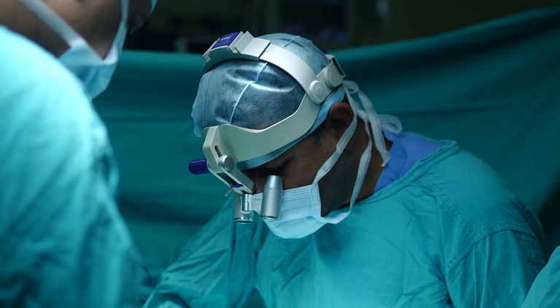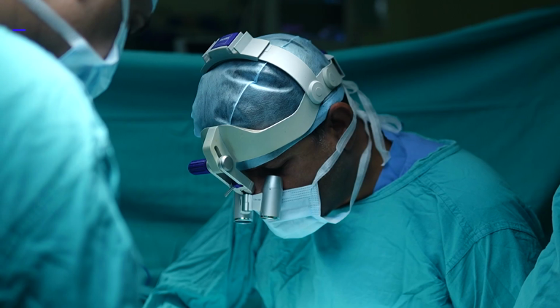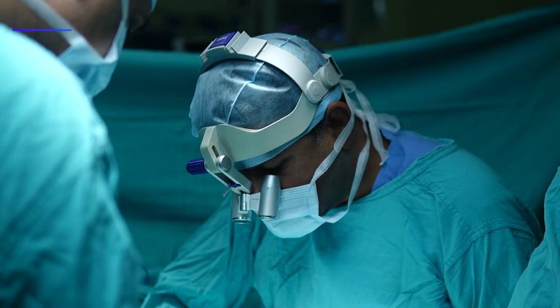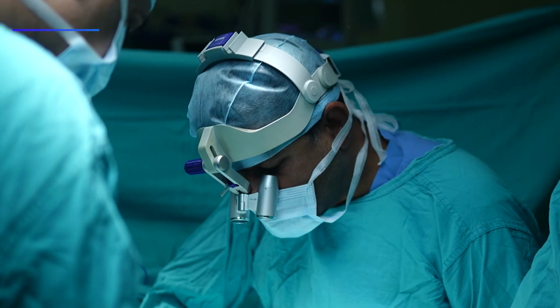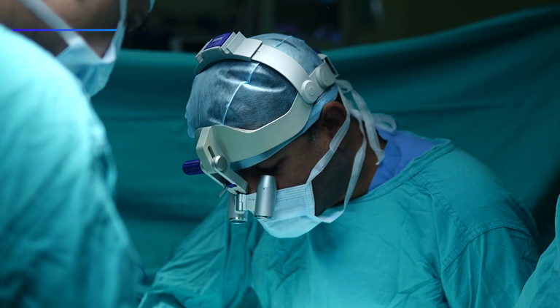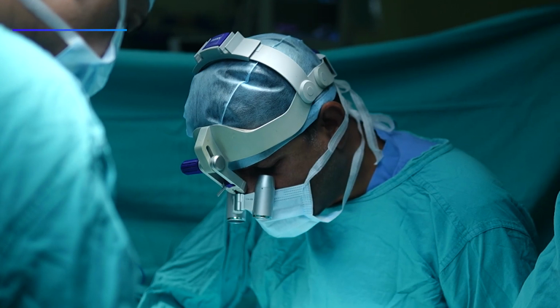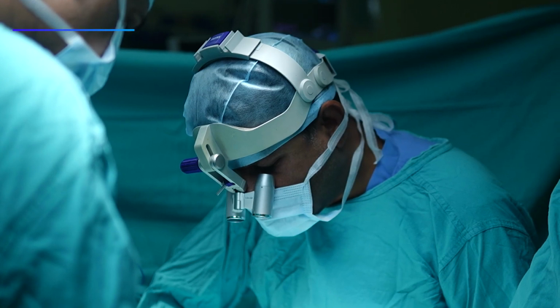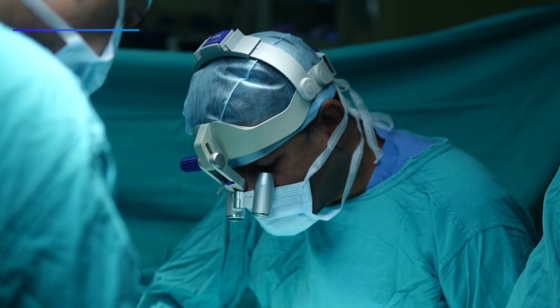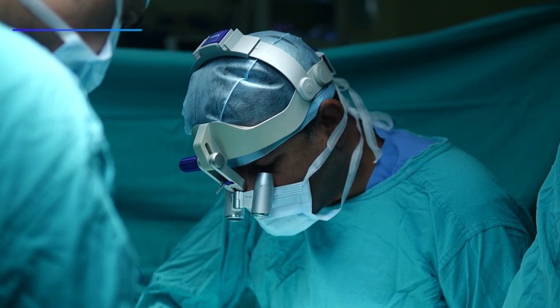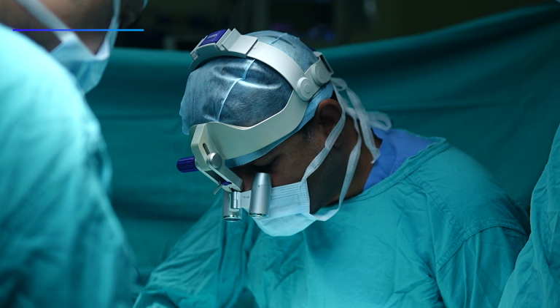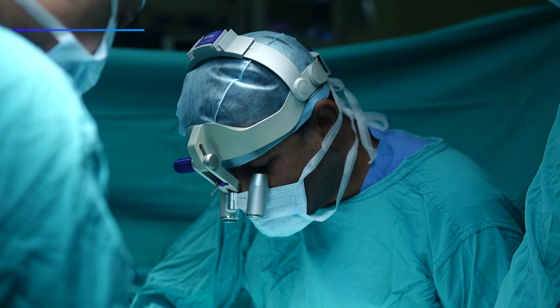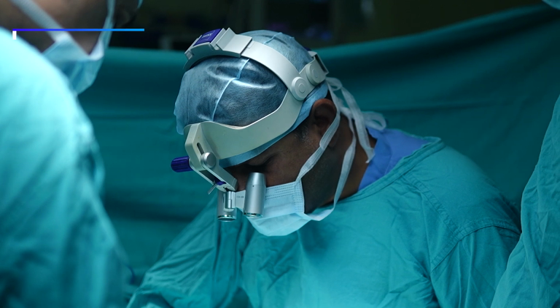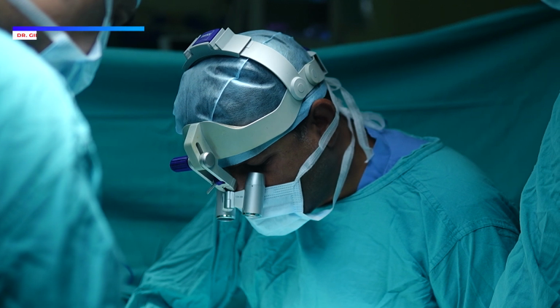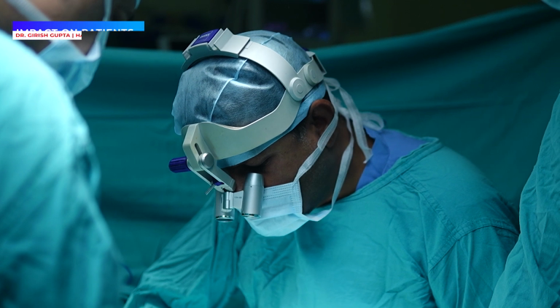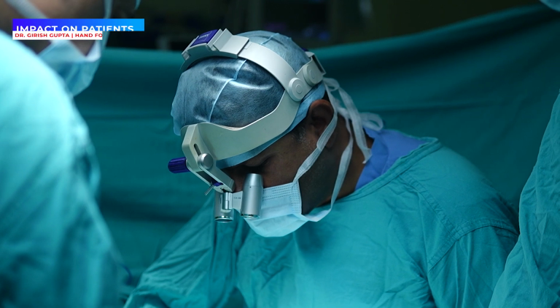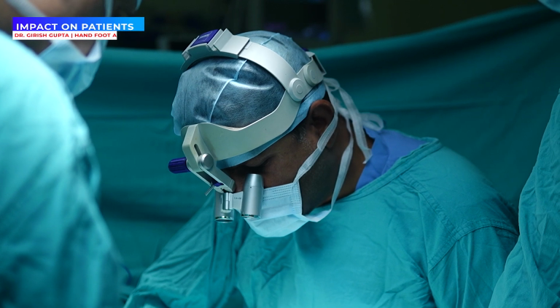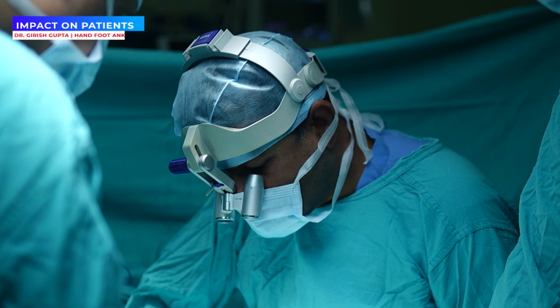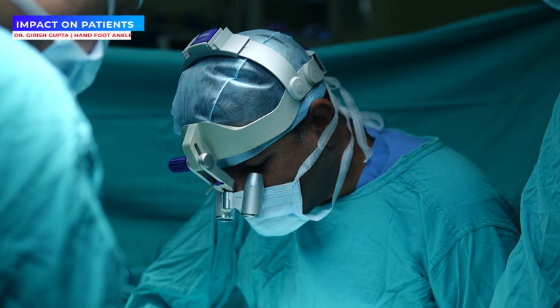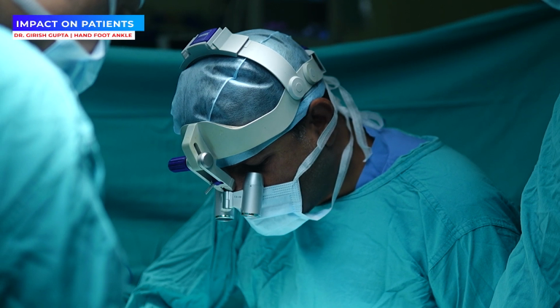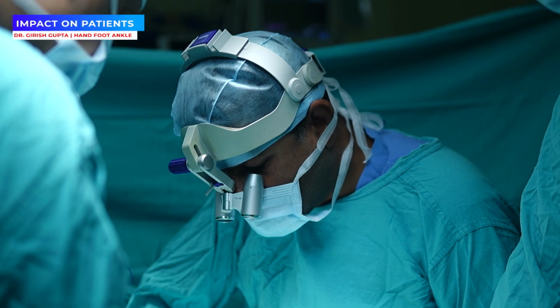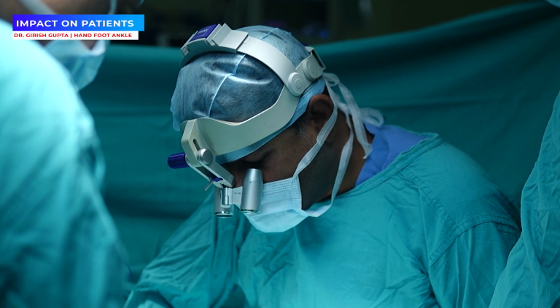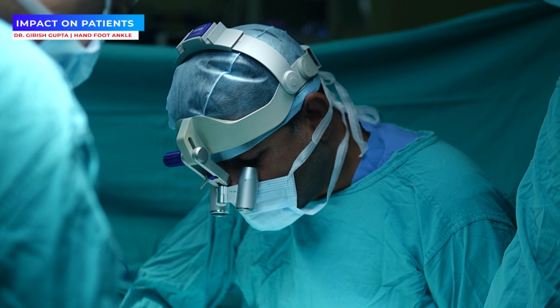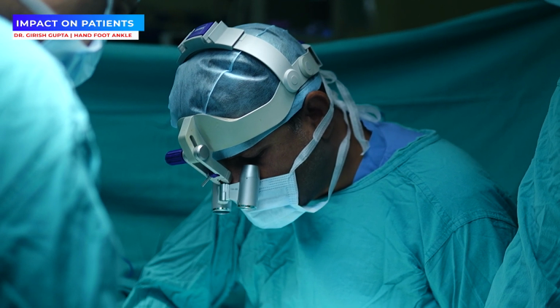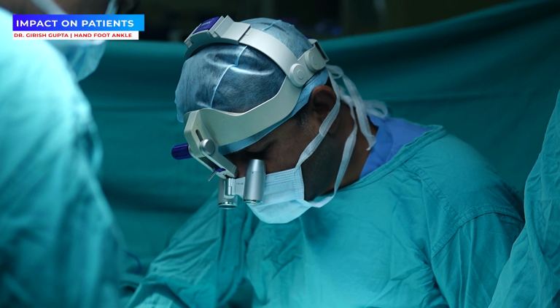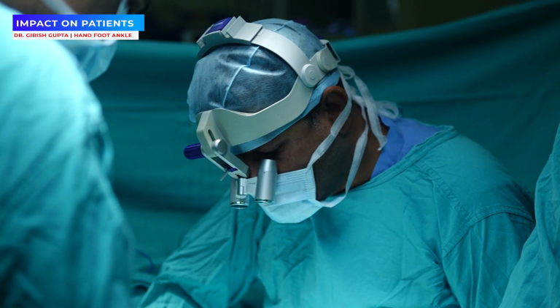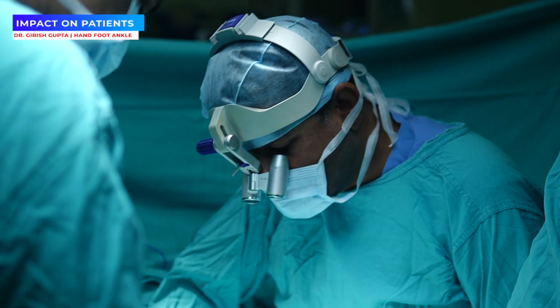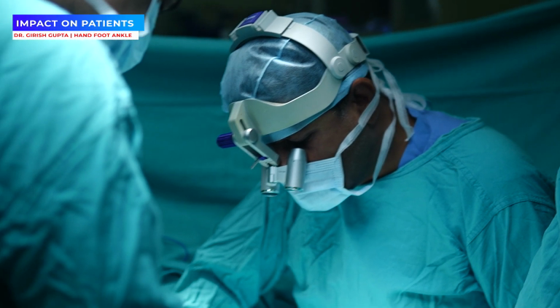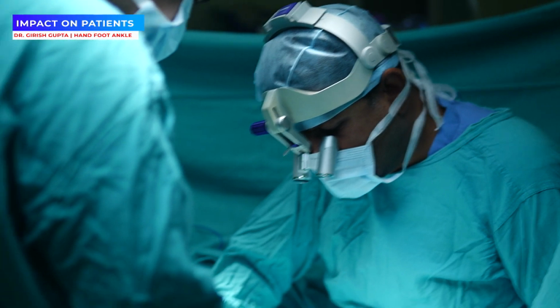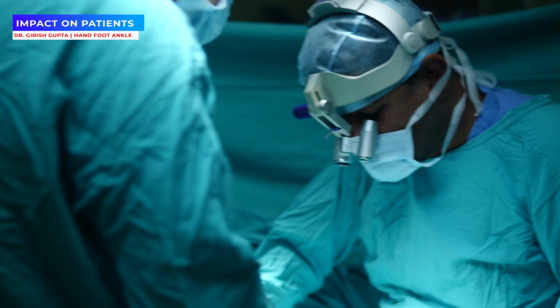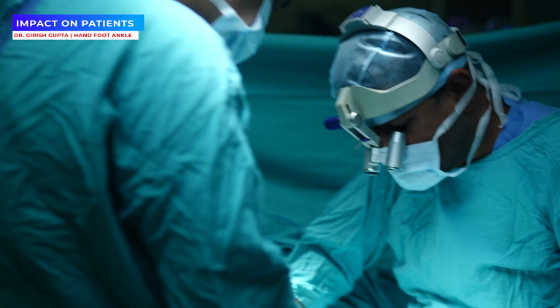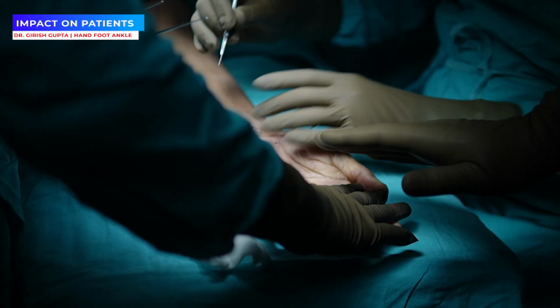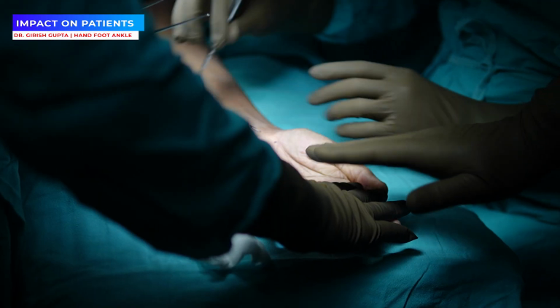With carpal tunnel syndrome, patients have many problems. They have had these problems for a number of months.